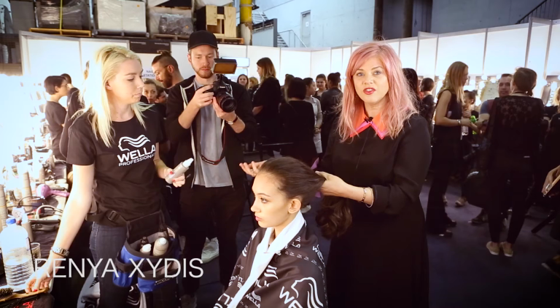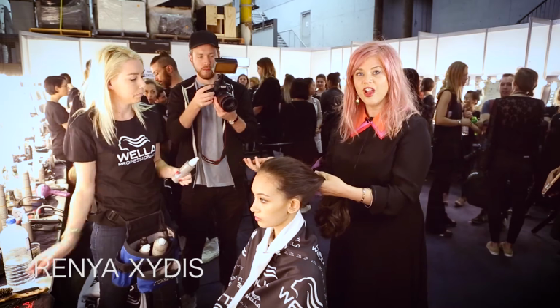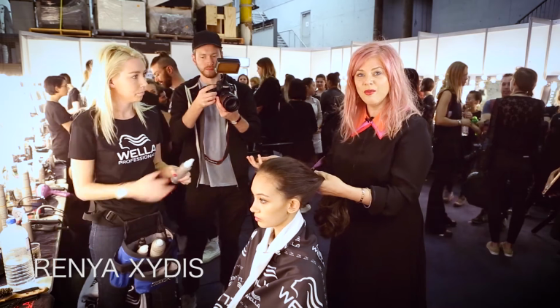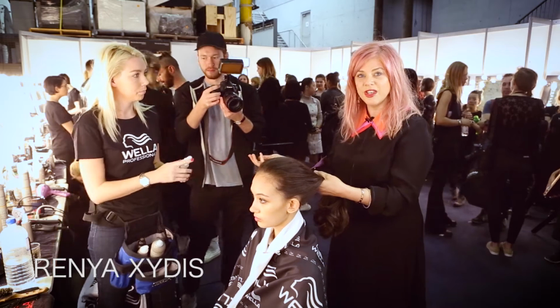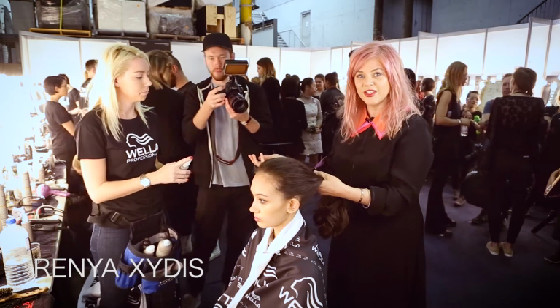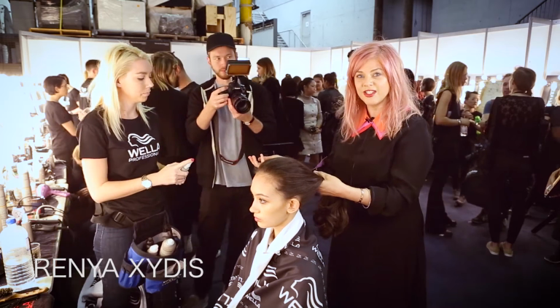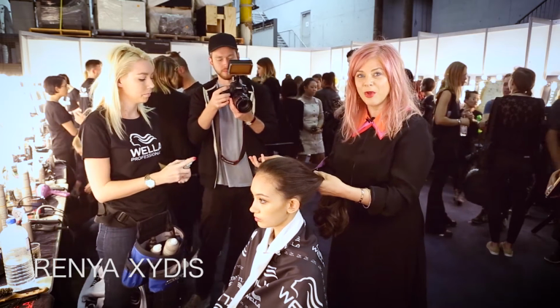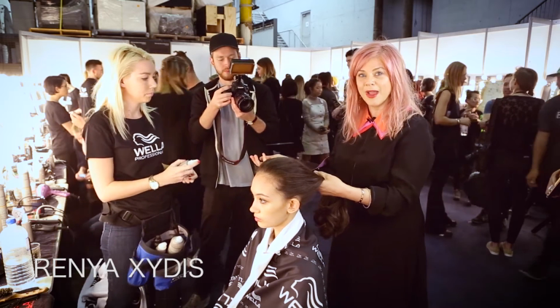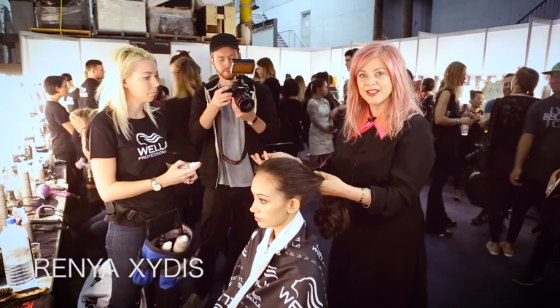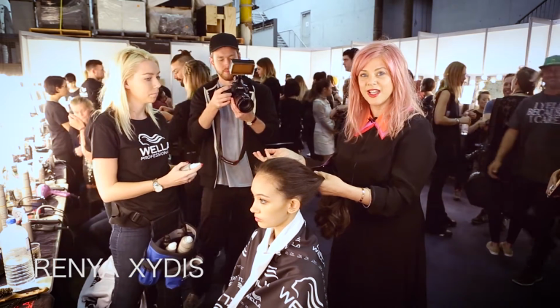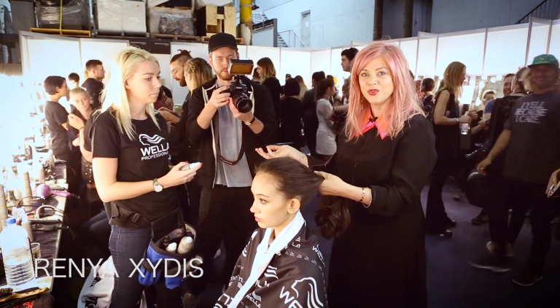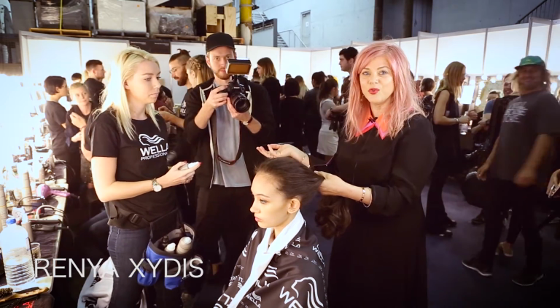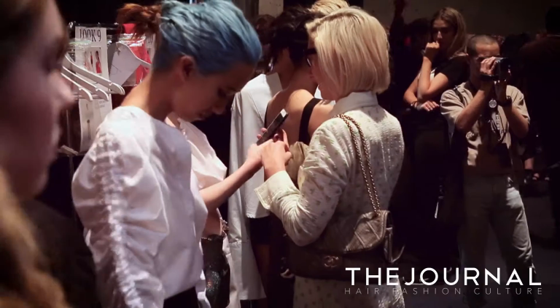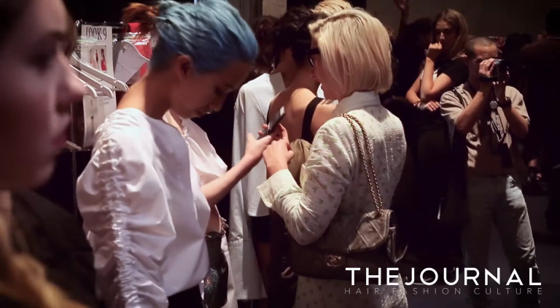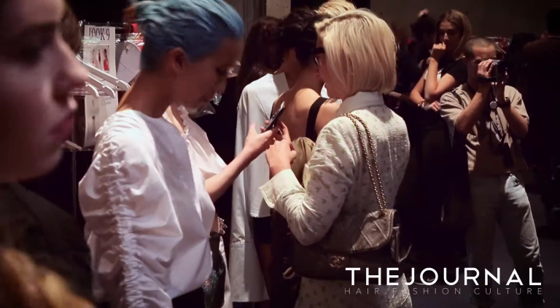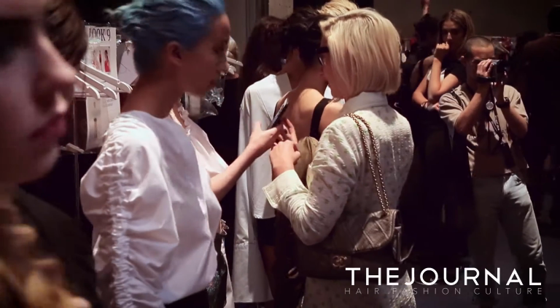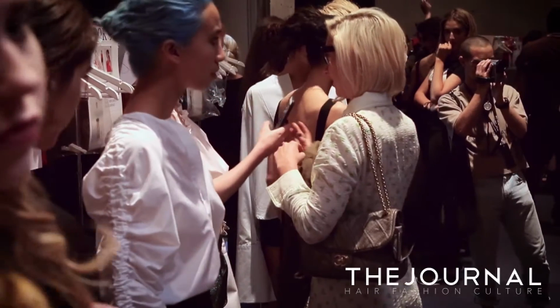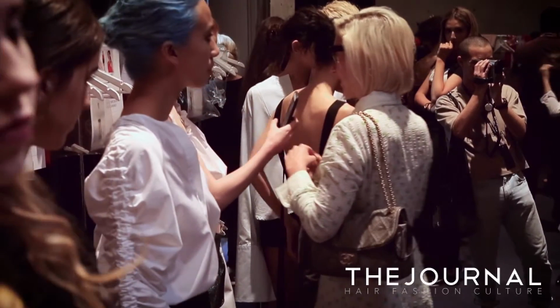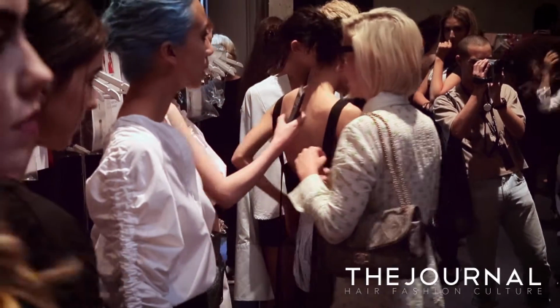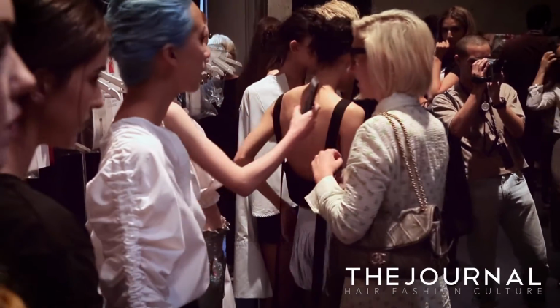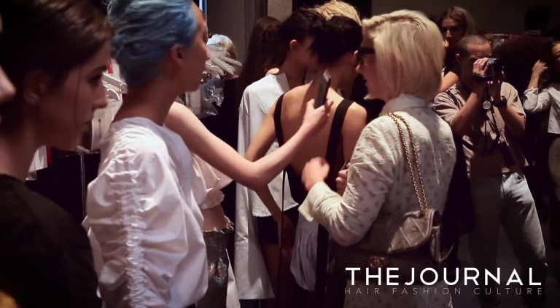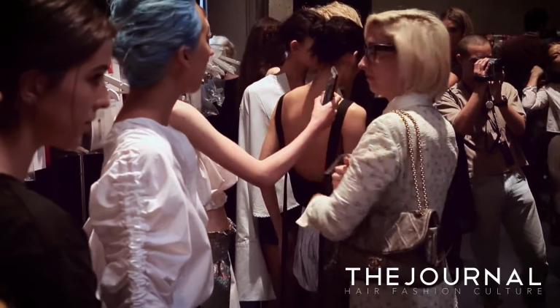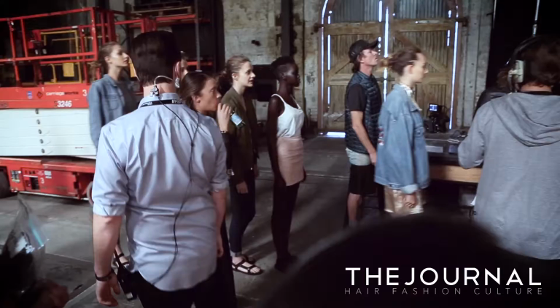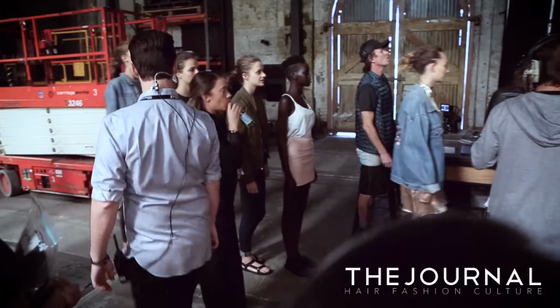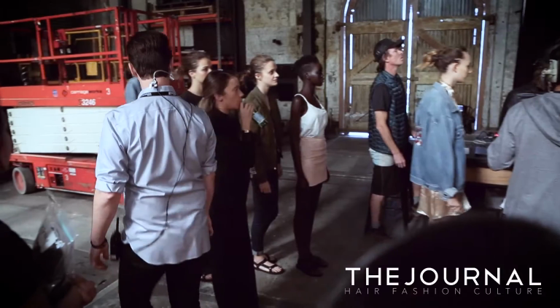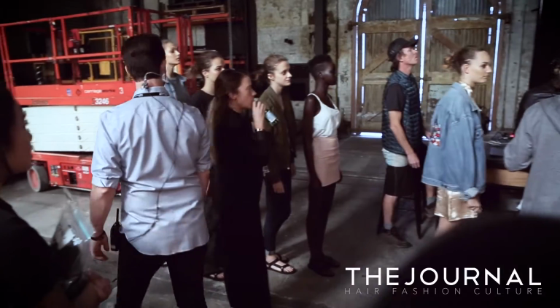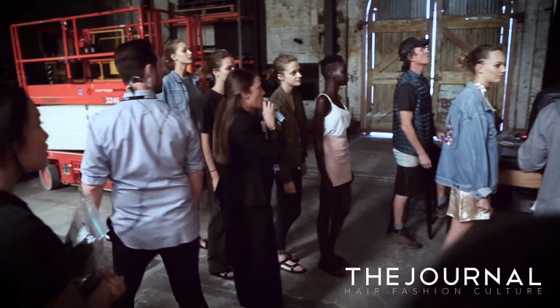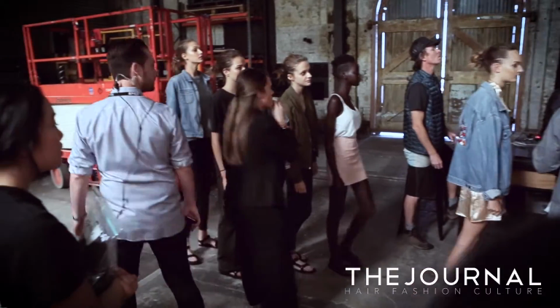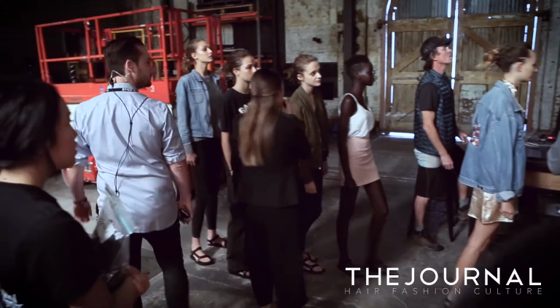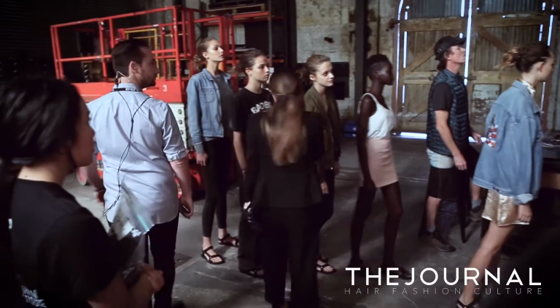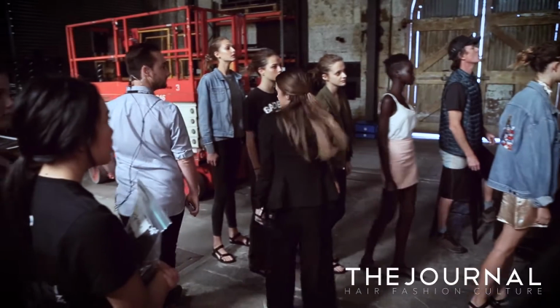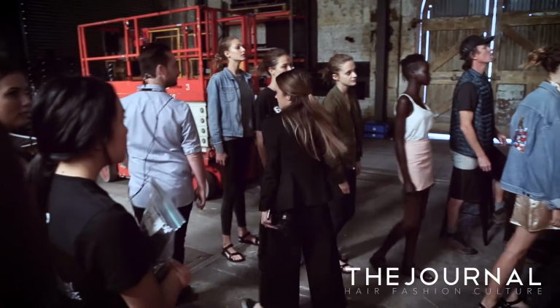Hi, I'm Renya Xydis and we're backstage with Wella for the Georgia Alice Show. I'm just going to show you how to do the quick knotted bun.